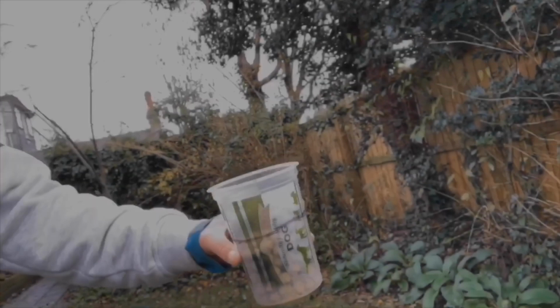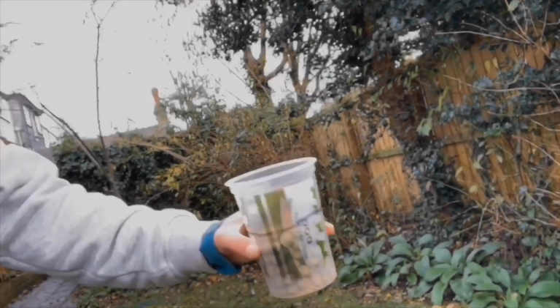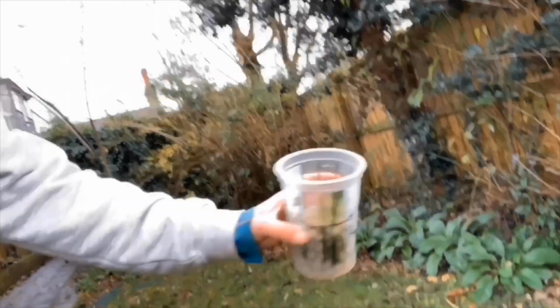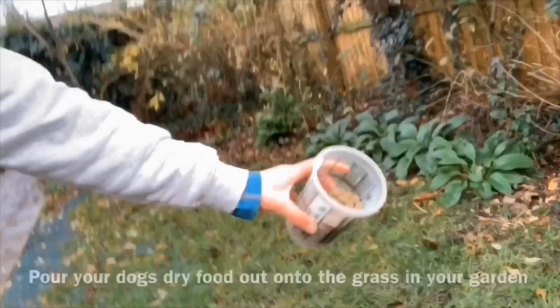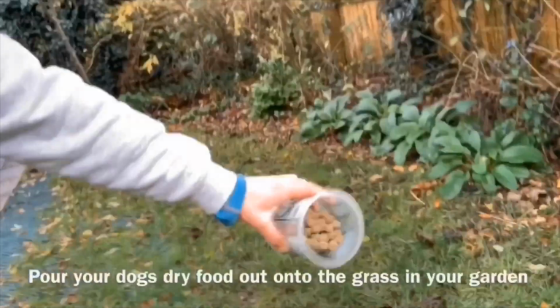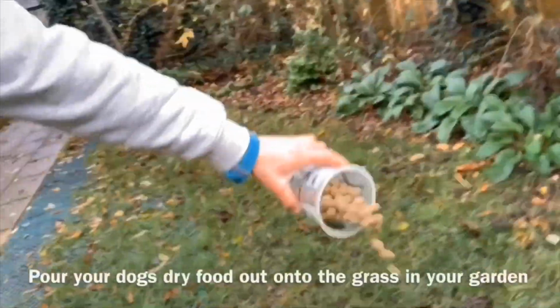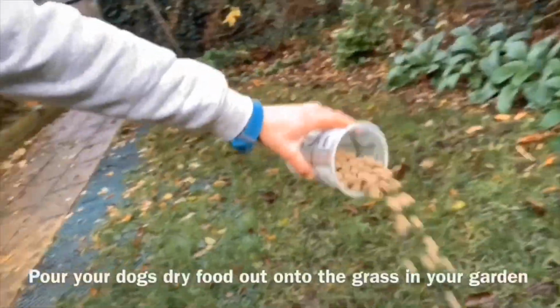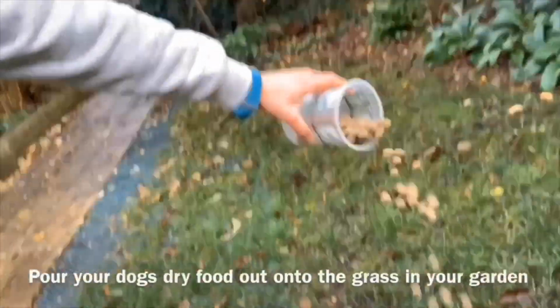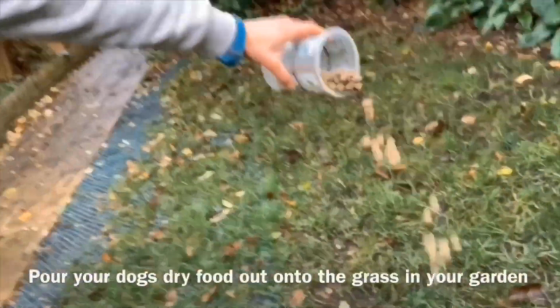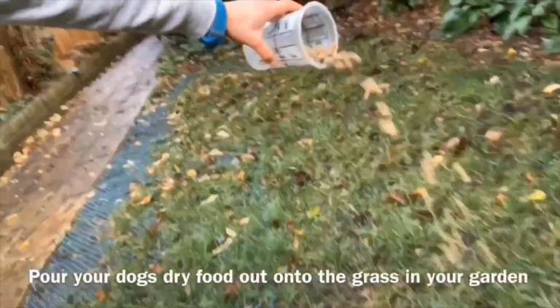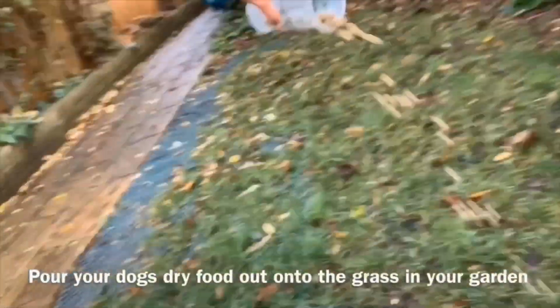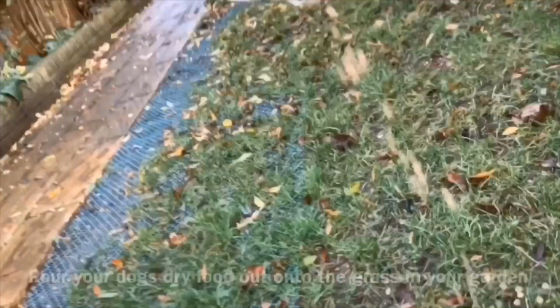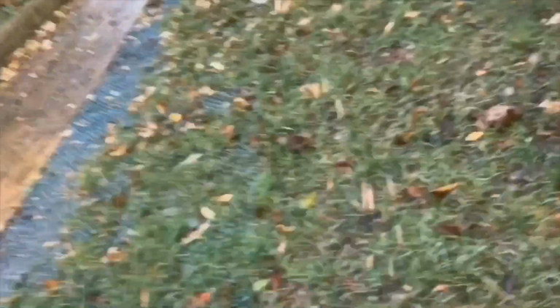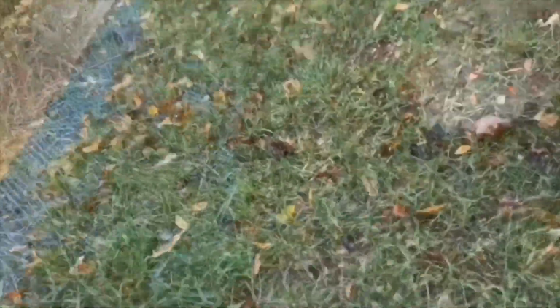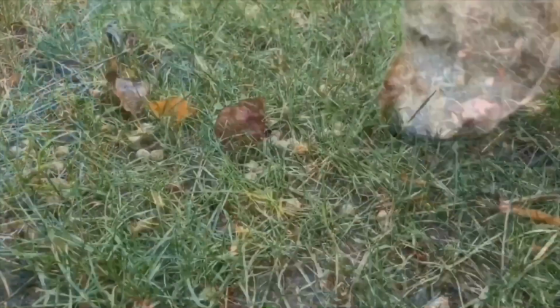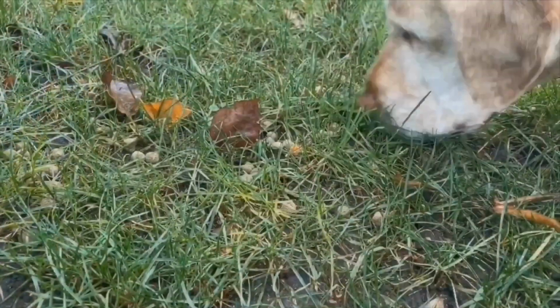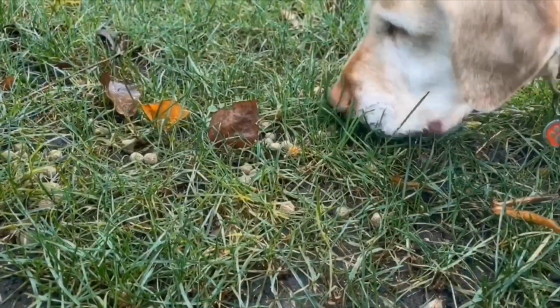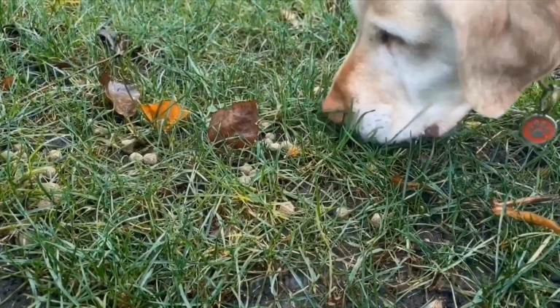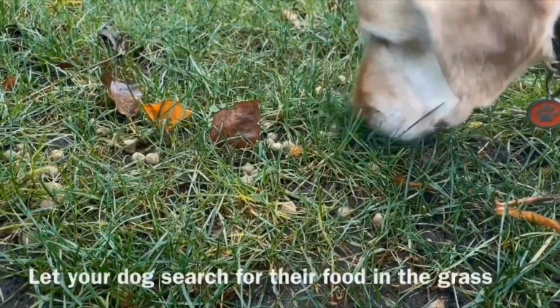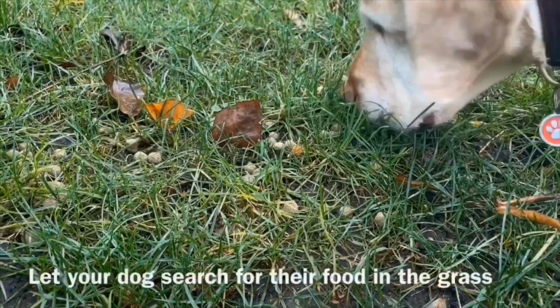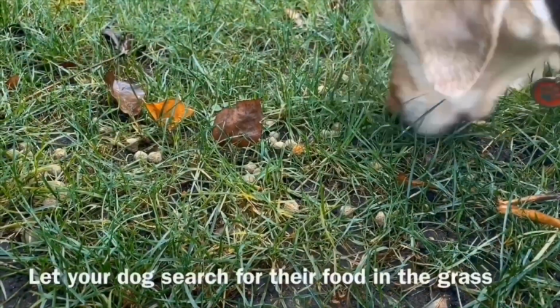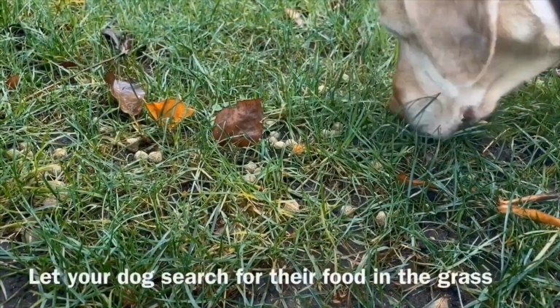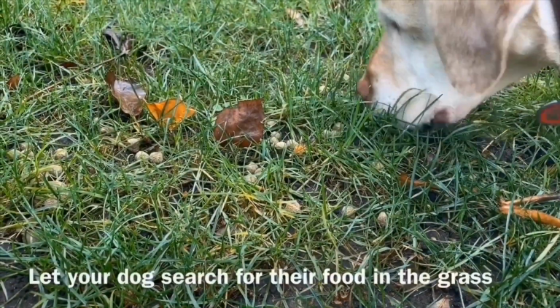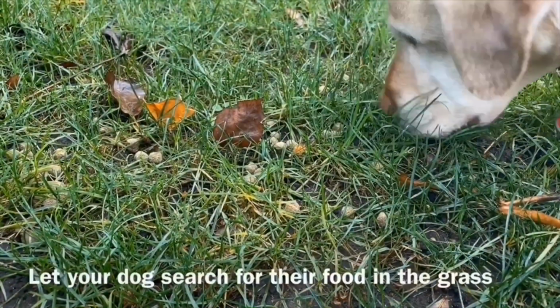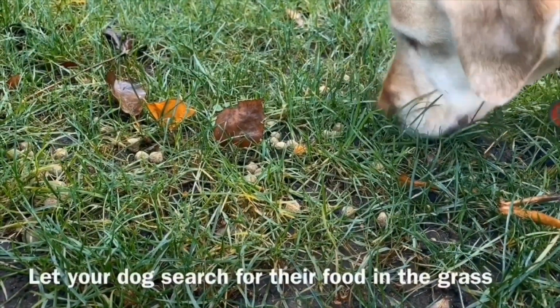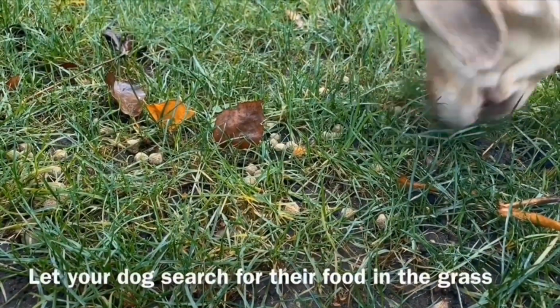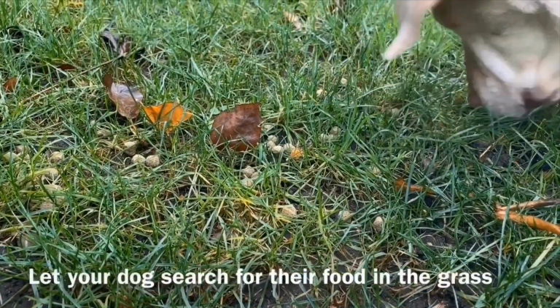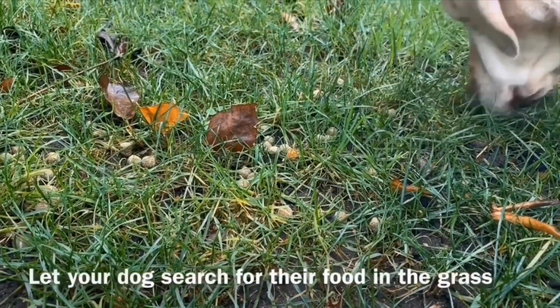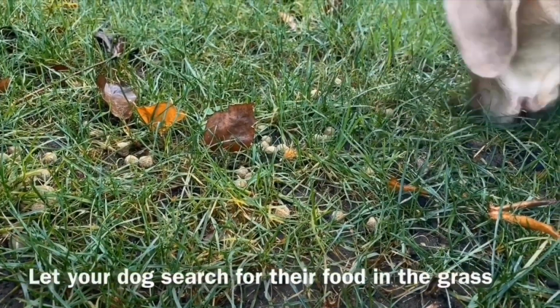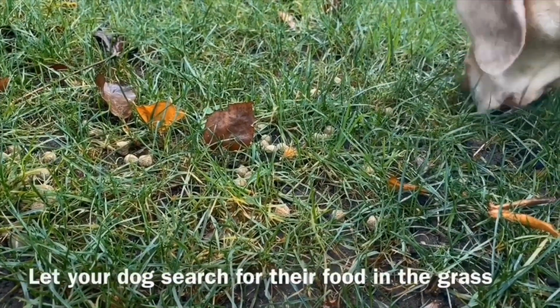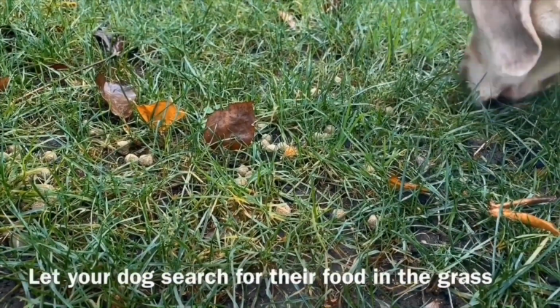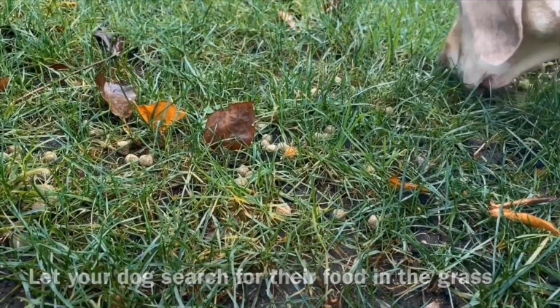Once you've measured out your dog's breakfast, just chuck it out in your back garden. This will encourage your dog to hunt for their food, which will mentally tire them out.